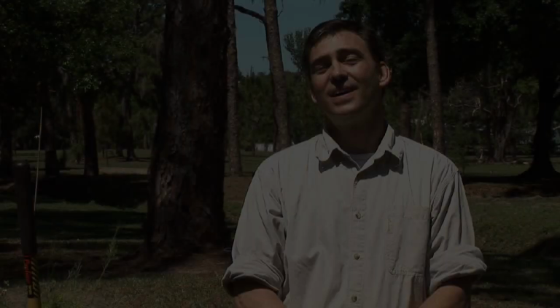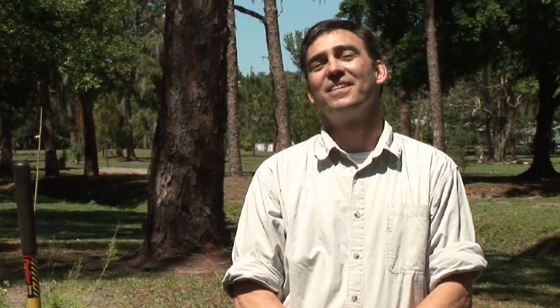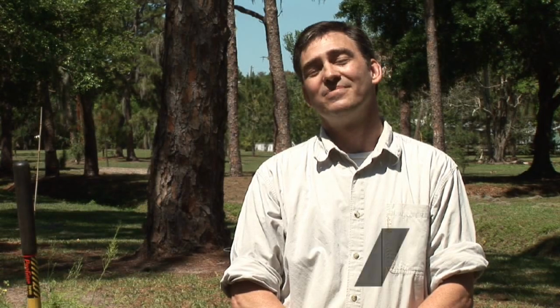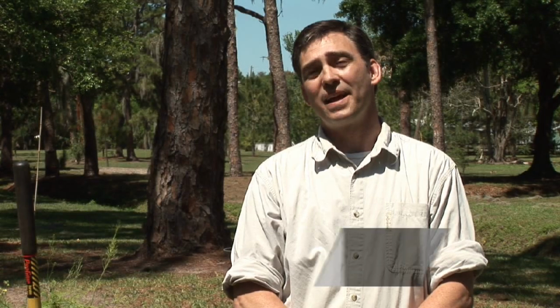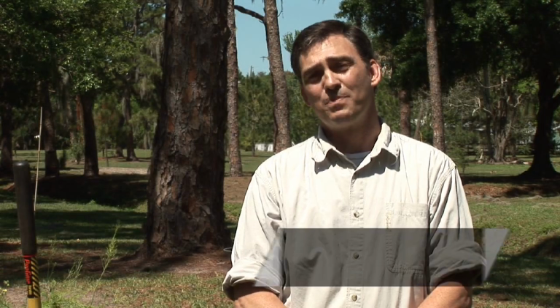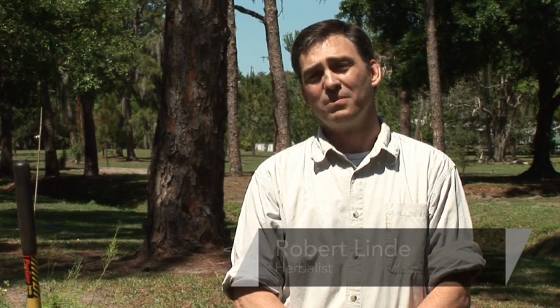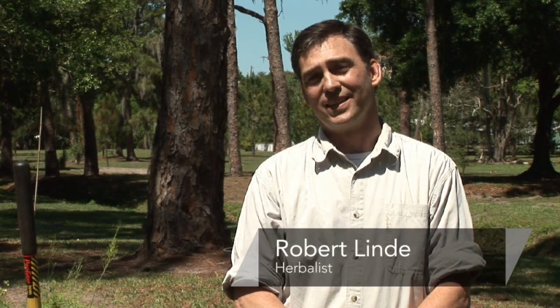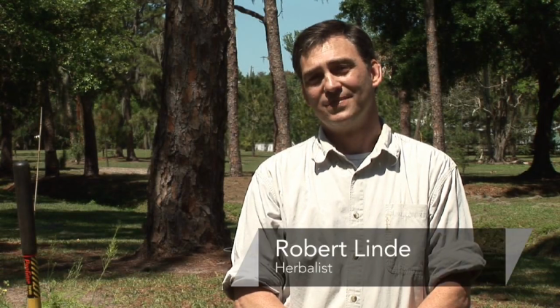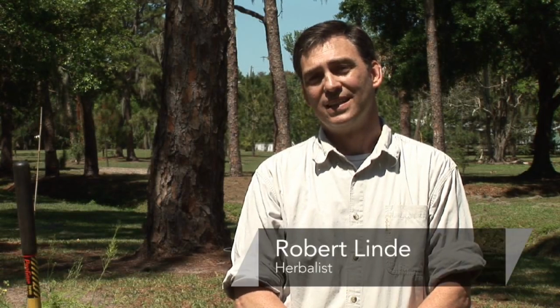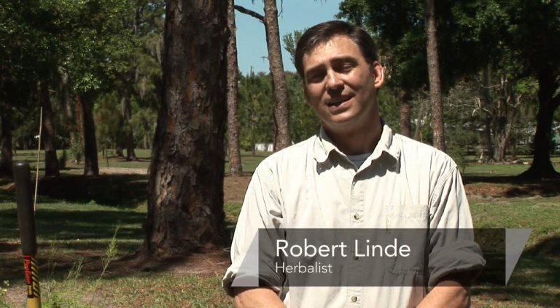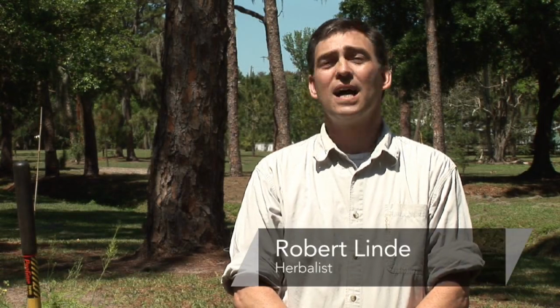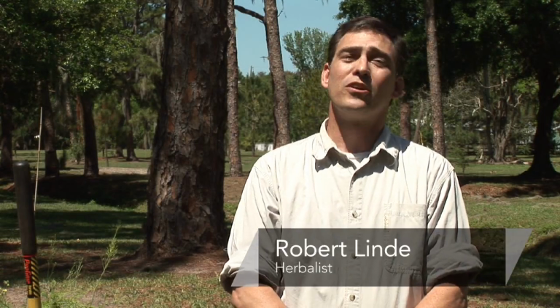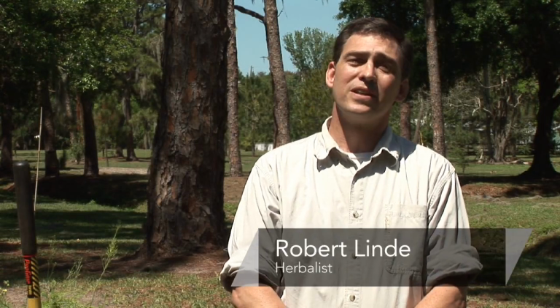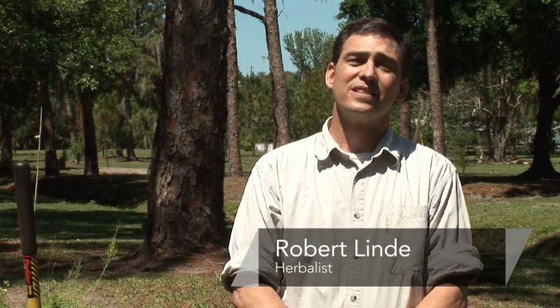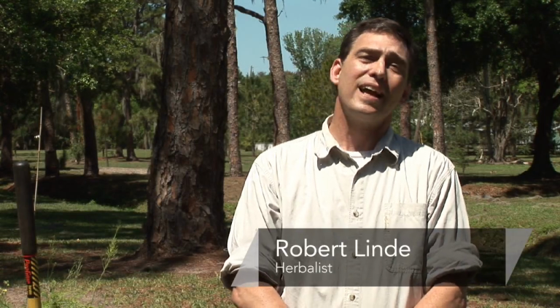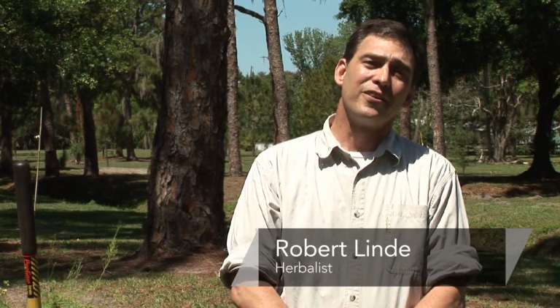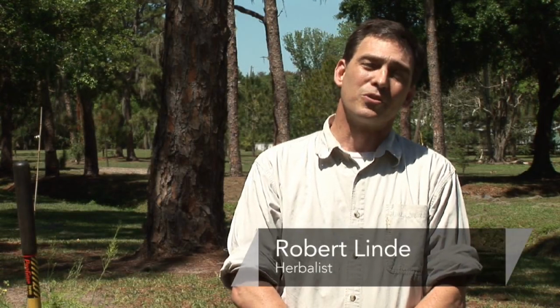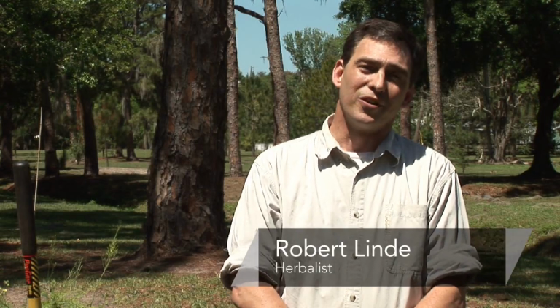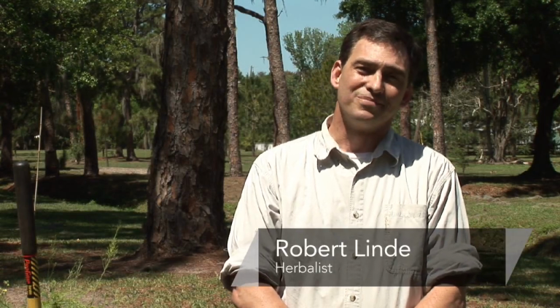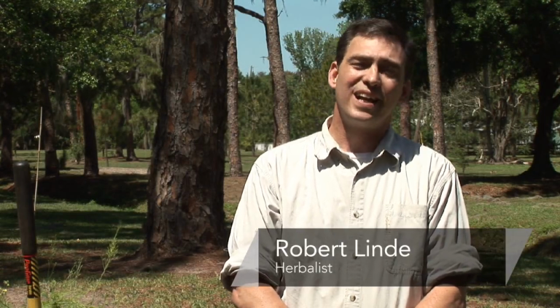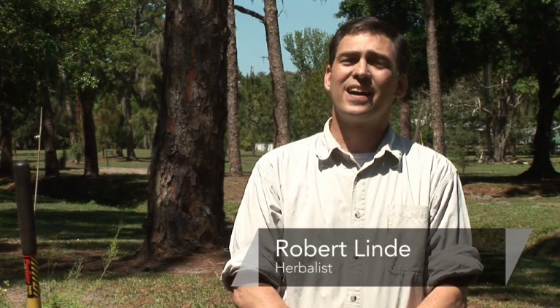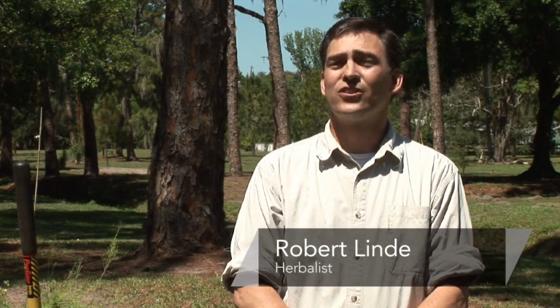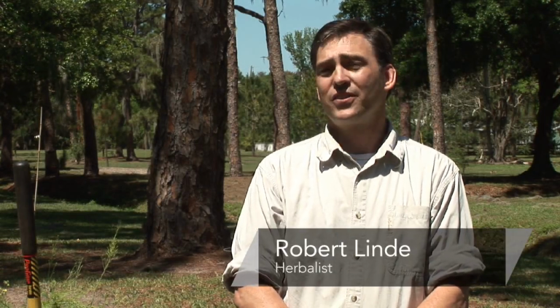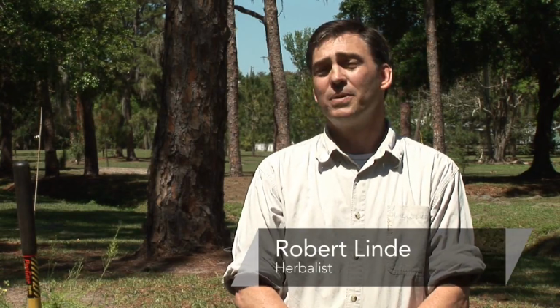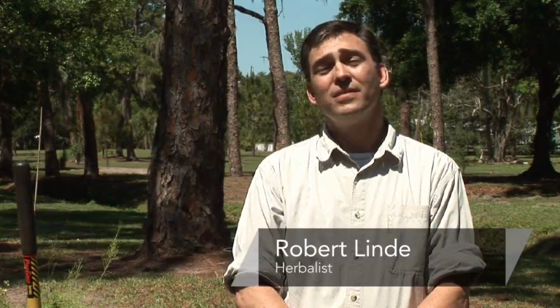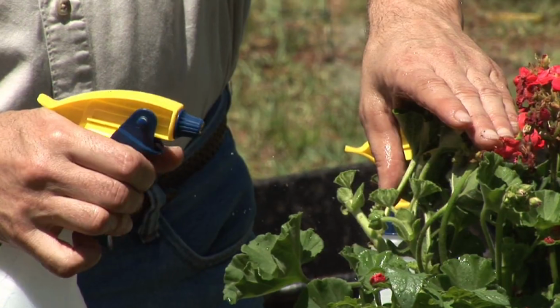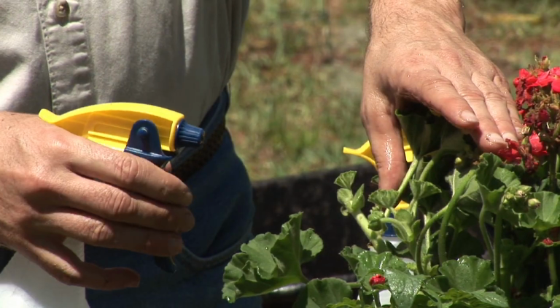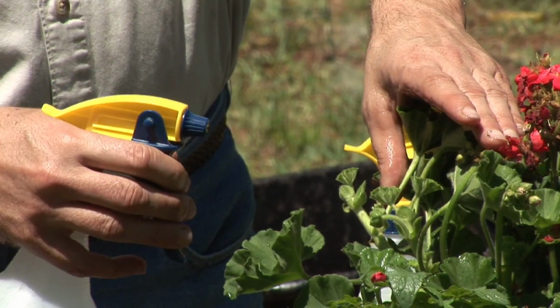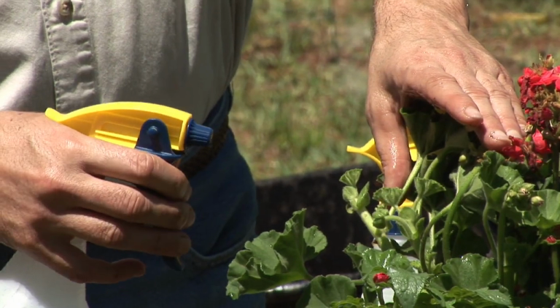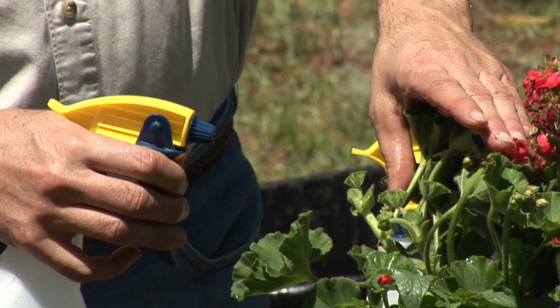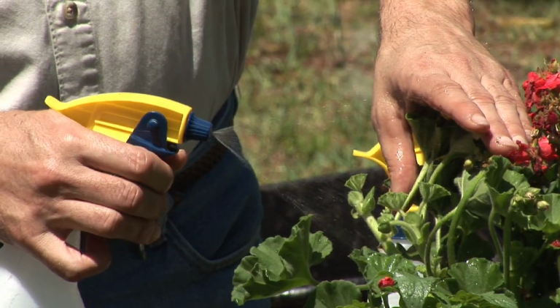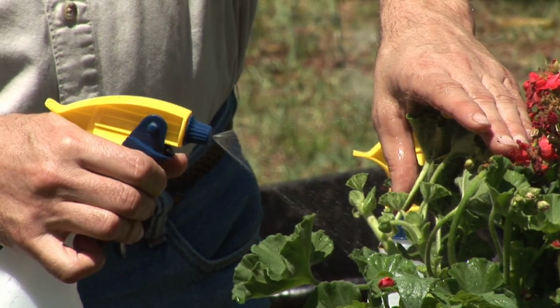Hi, my name's Bob Lindy. I'm an herbalist and an herb grower. Today I'm going to talk to you about how I get rid of plant mites.